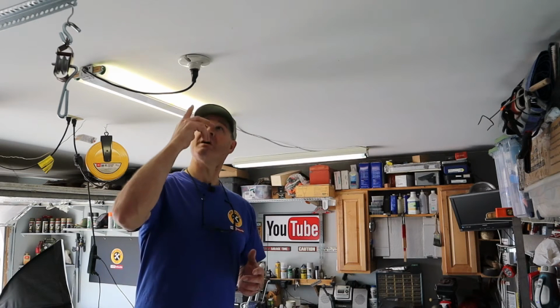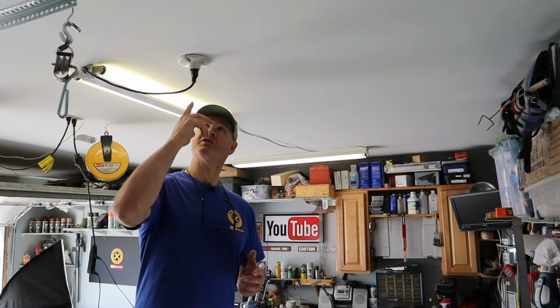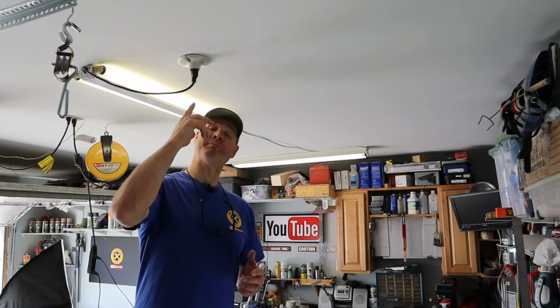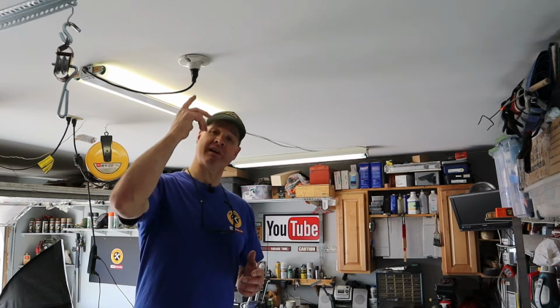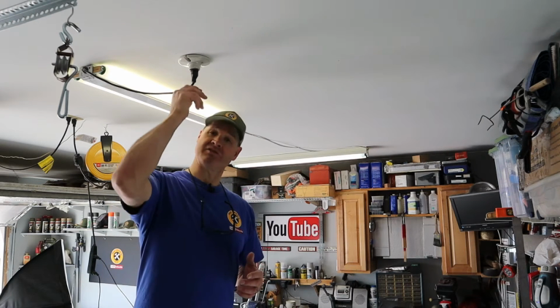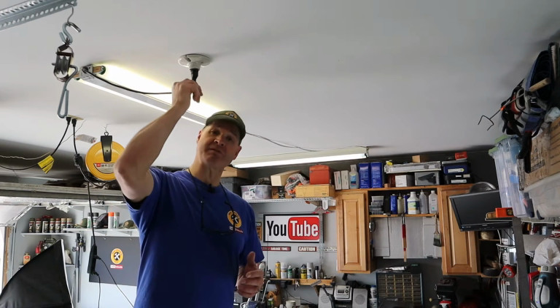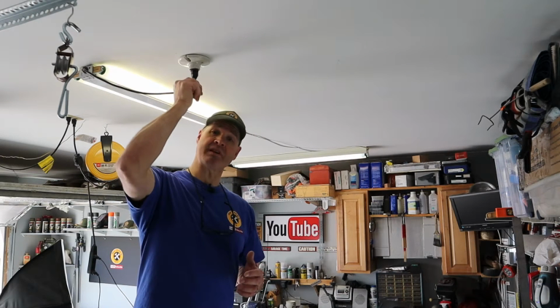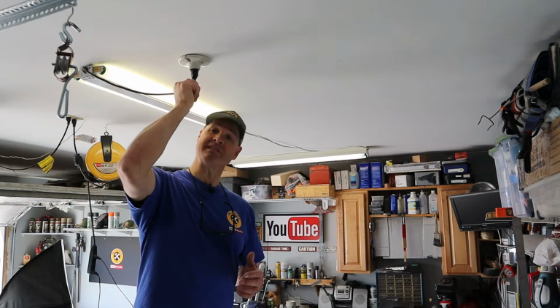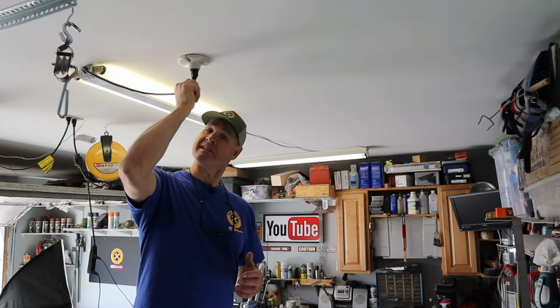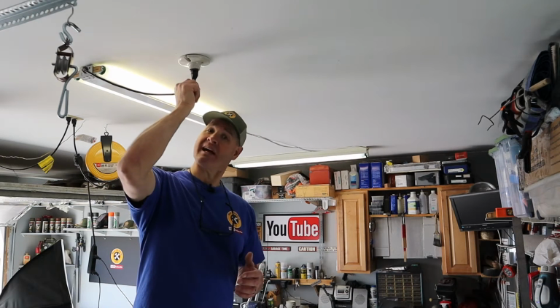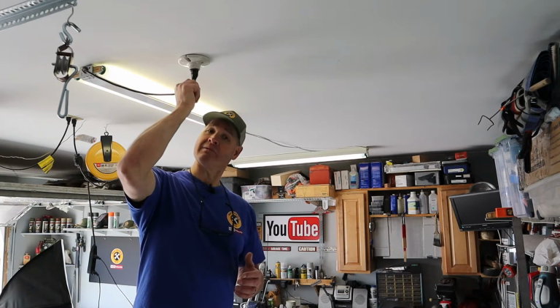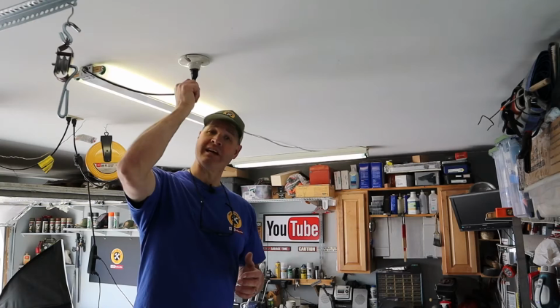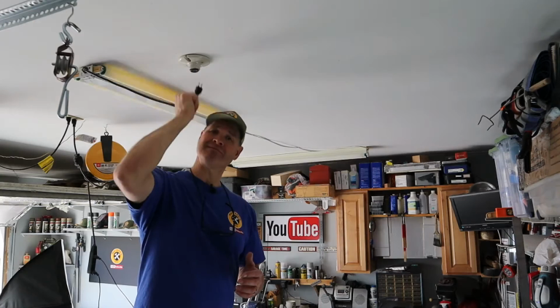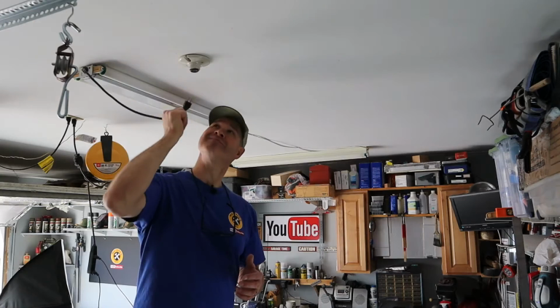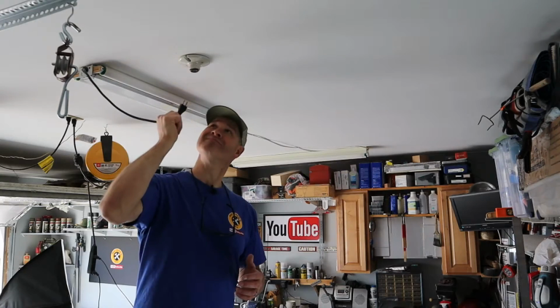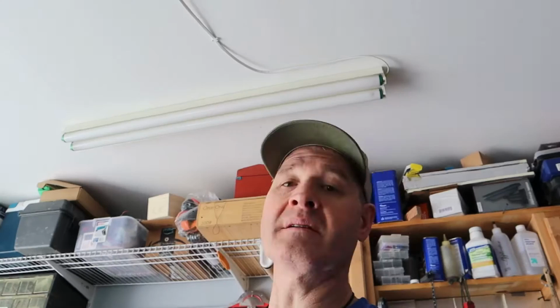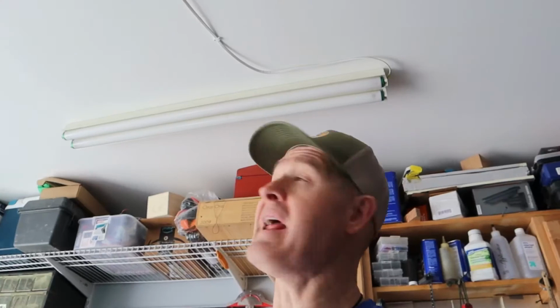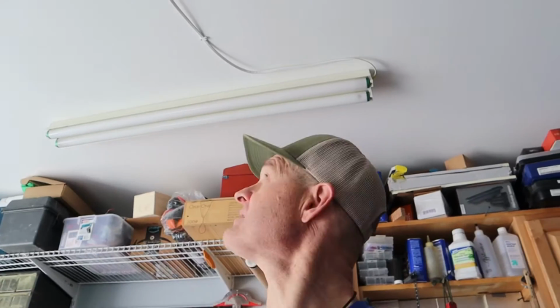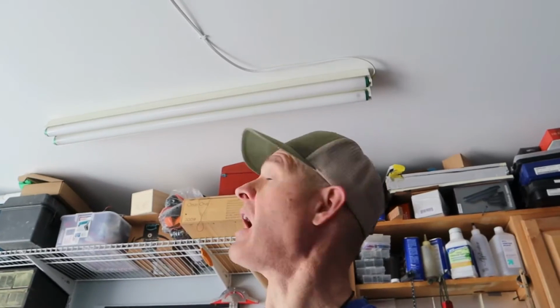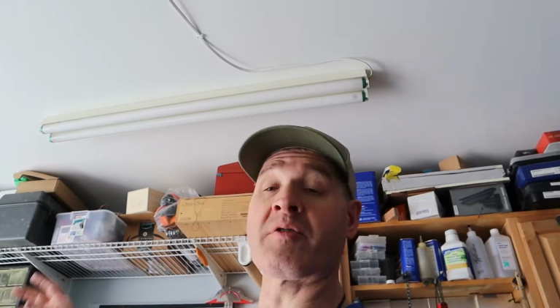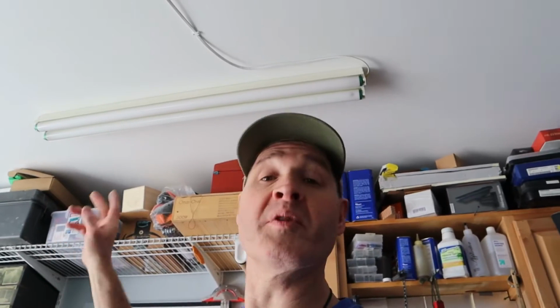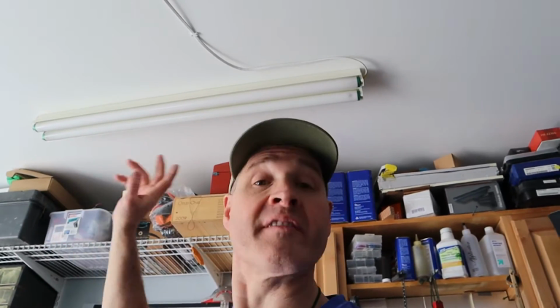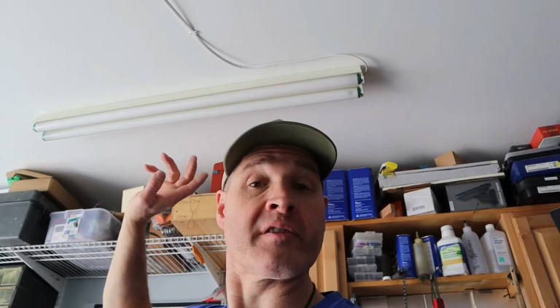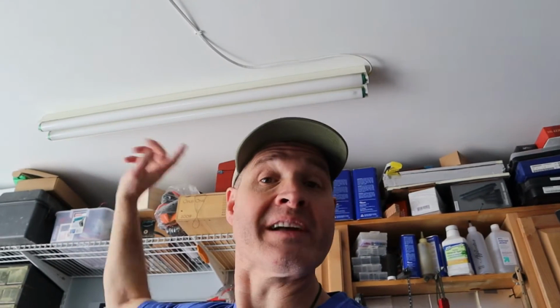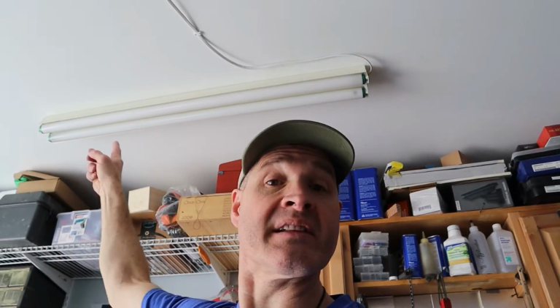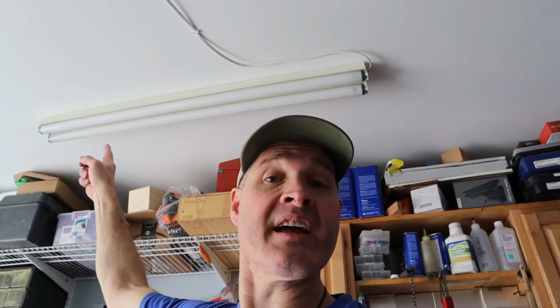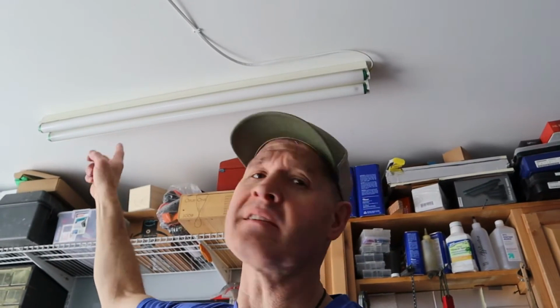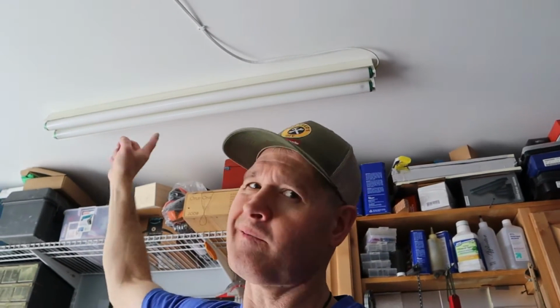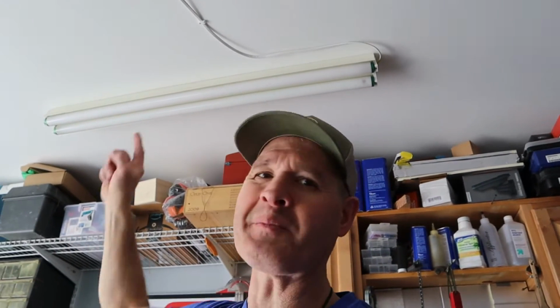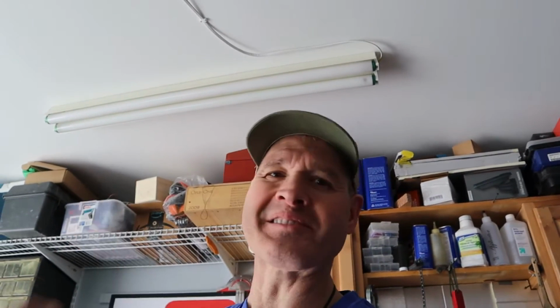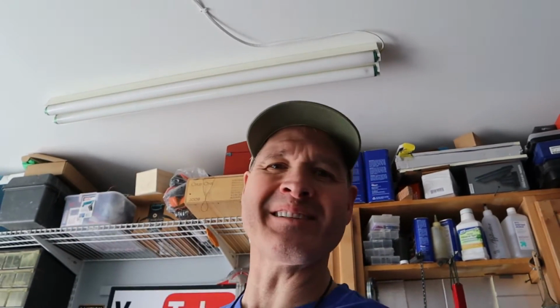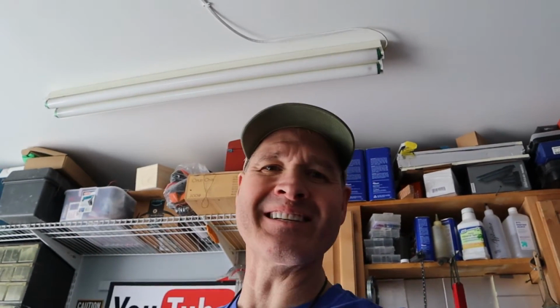My shop lights just plug into this outlet. Next, I'll remove the fluorescent light from the ceiling.